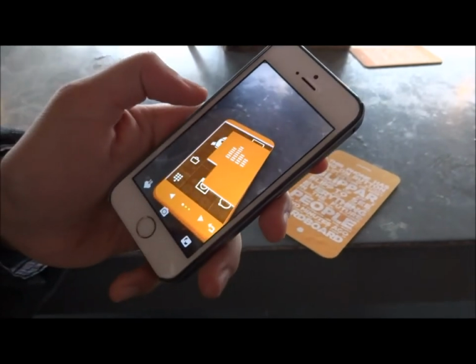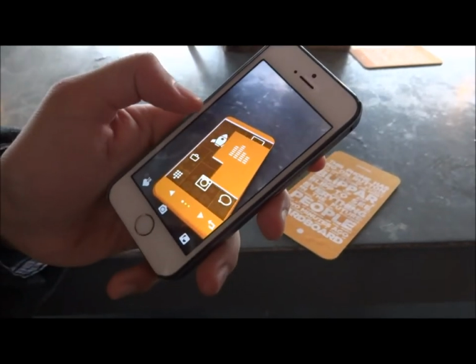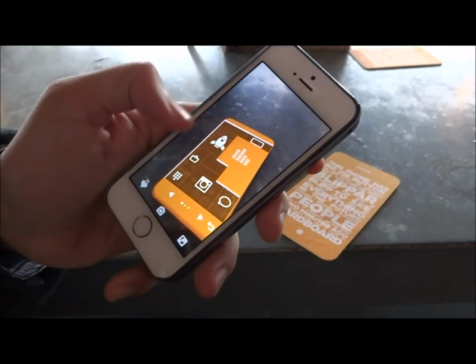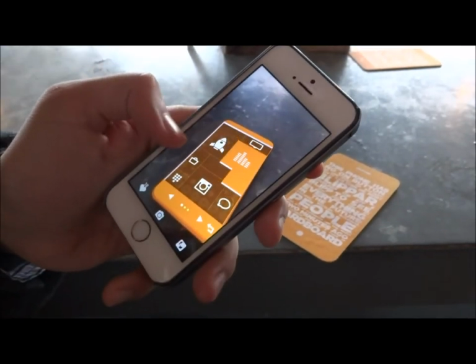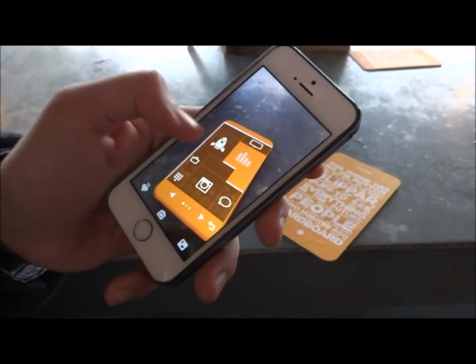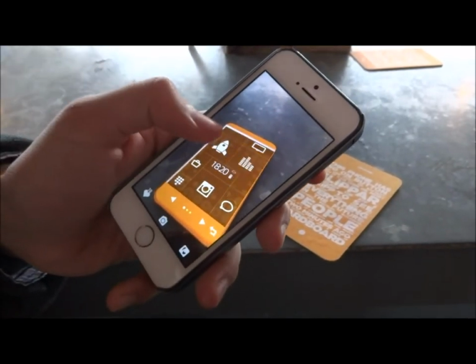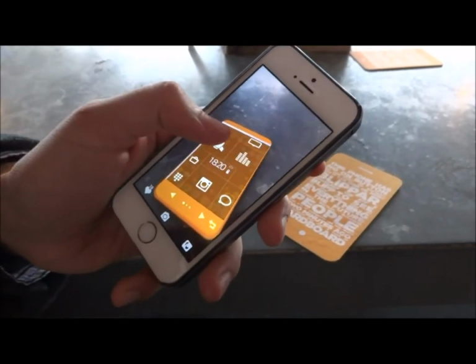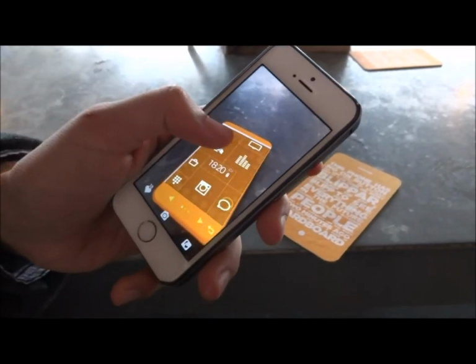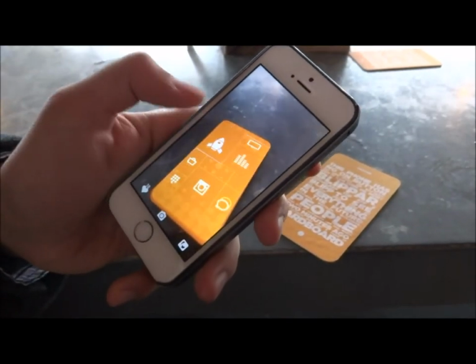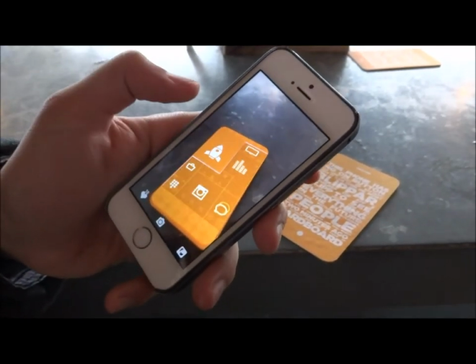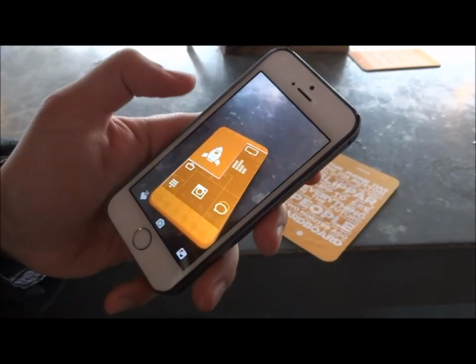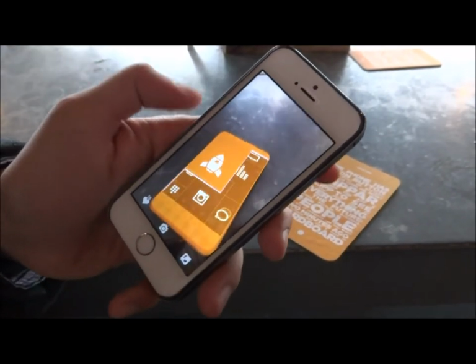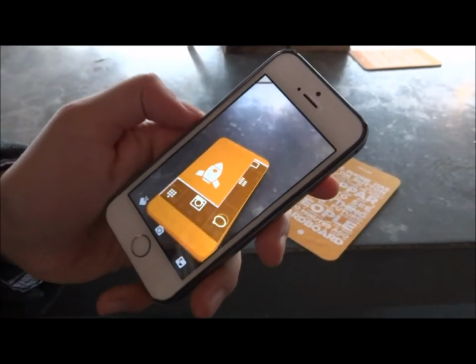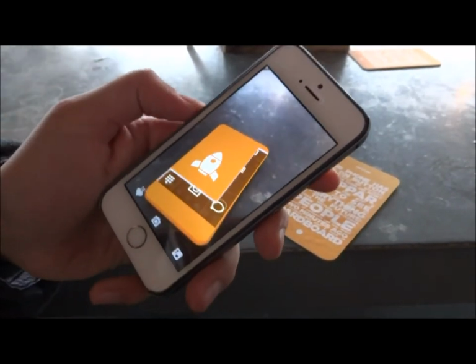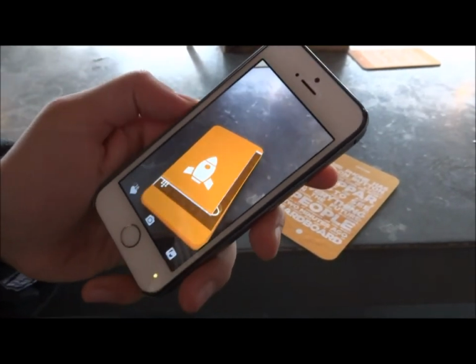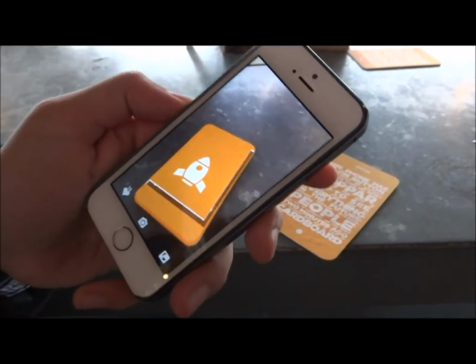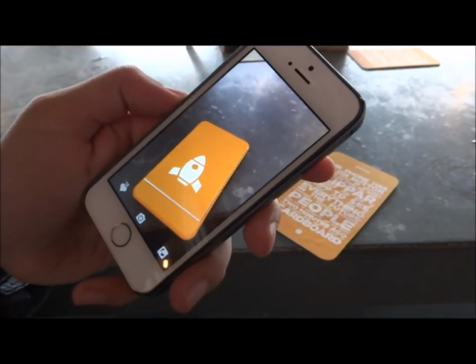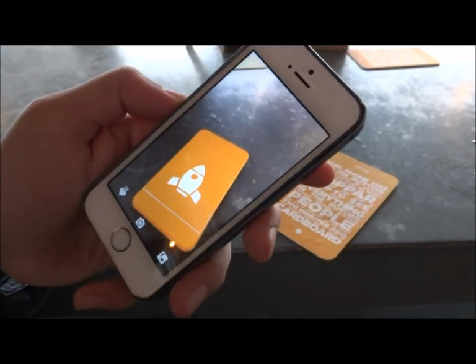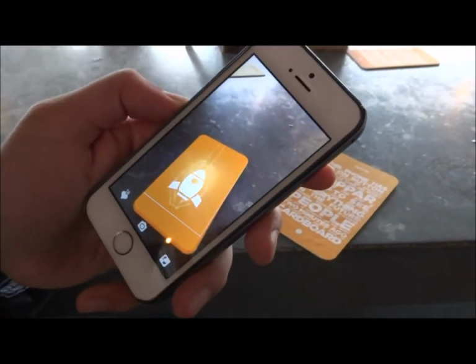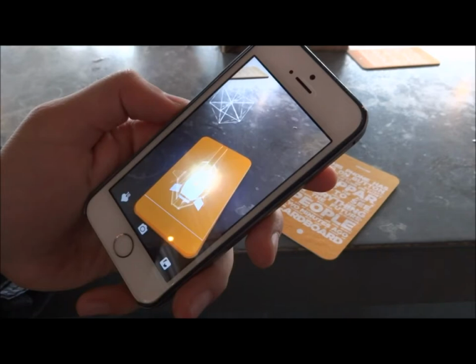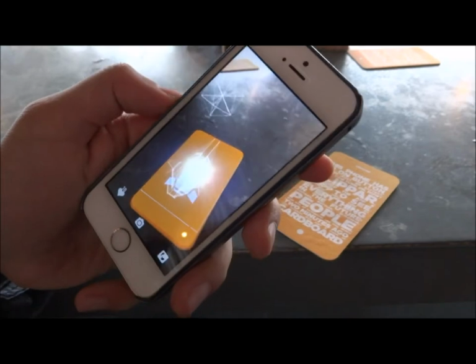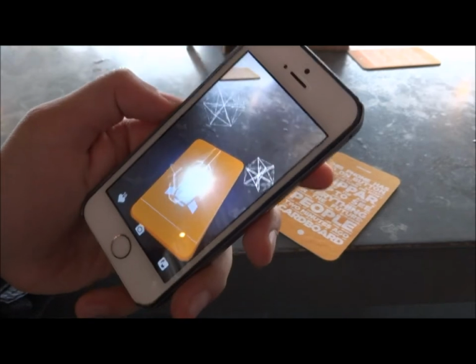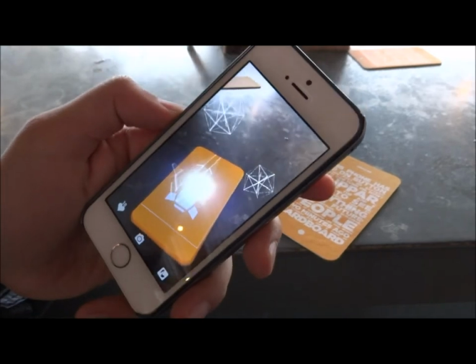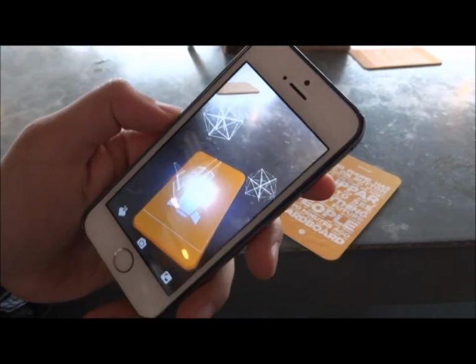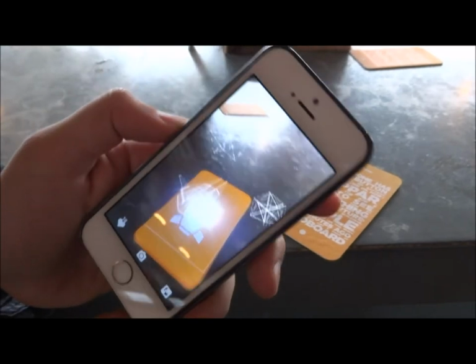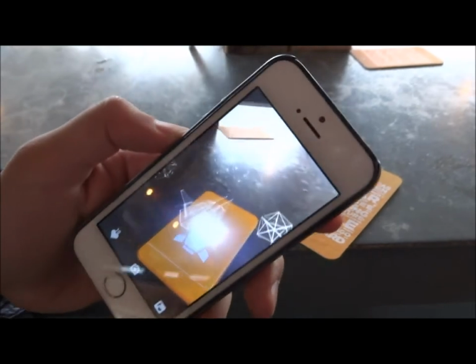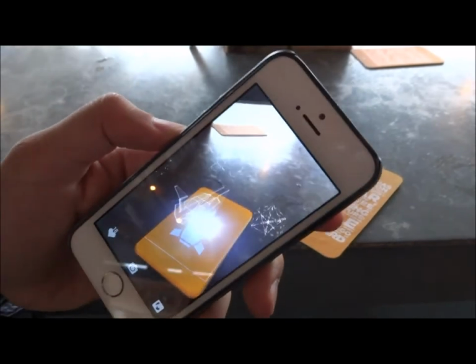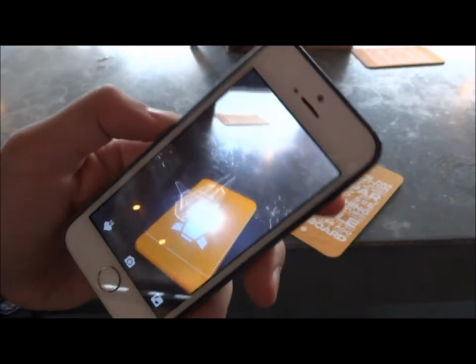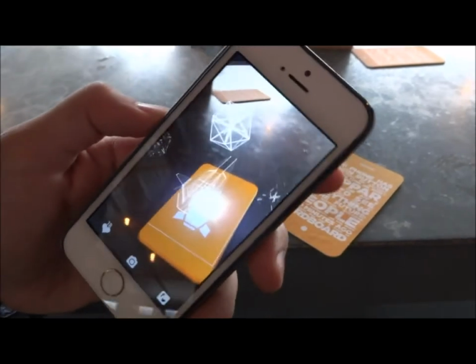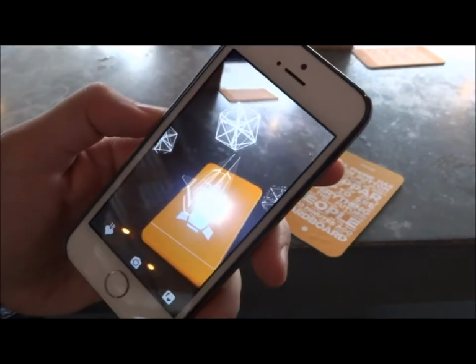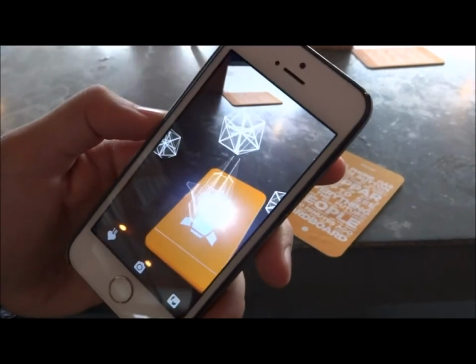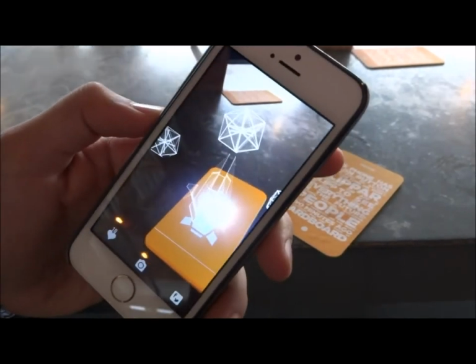You can click on the spaceship one, and here's that kind of game.